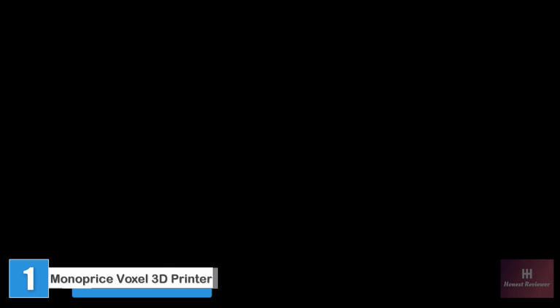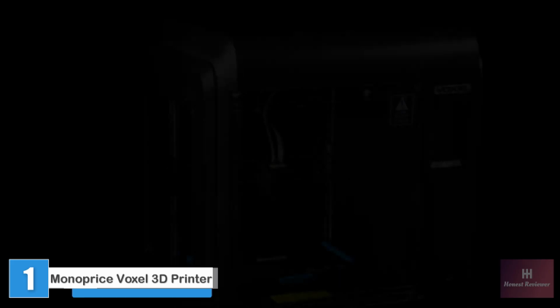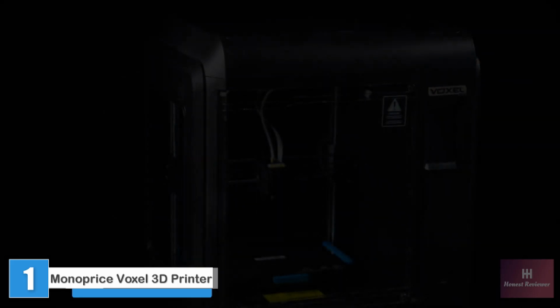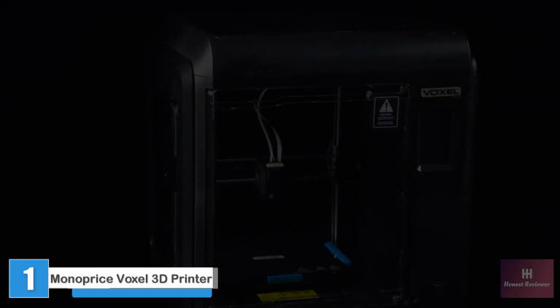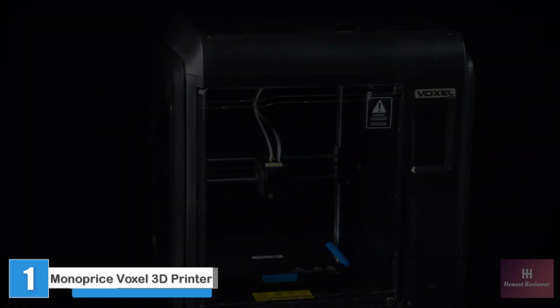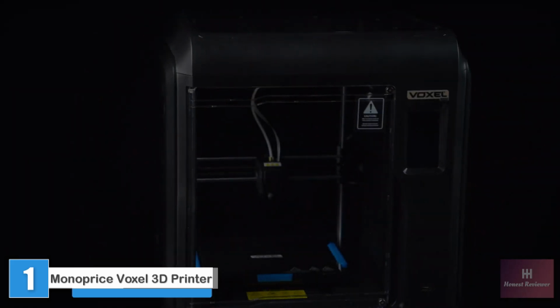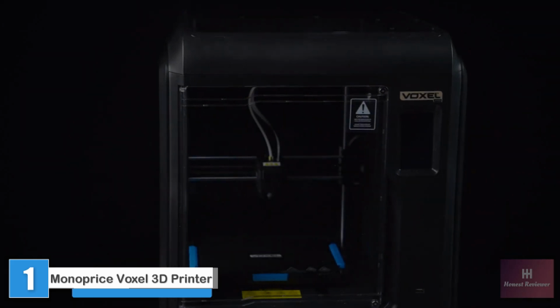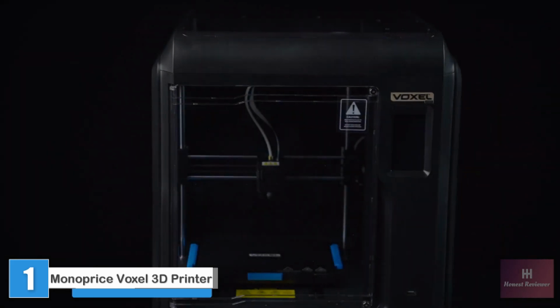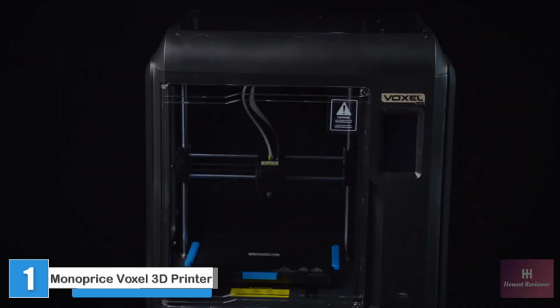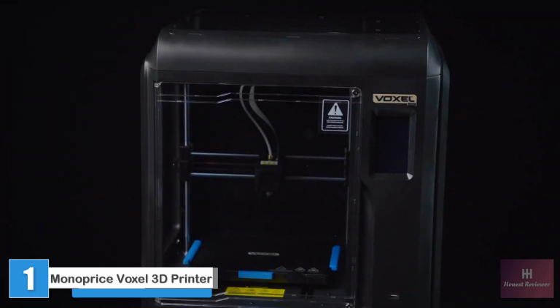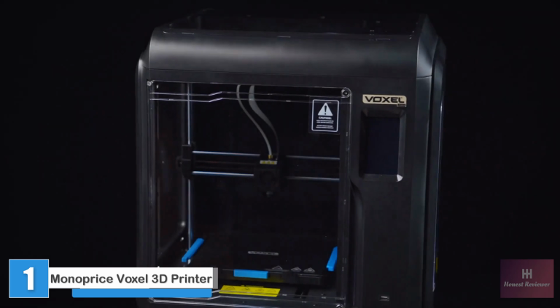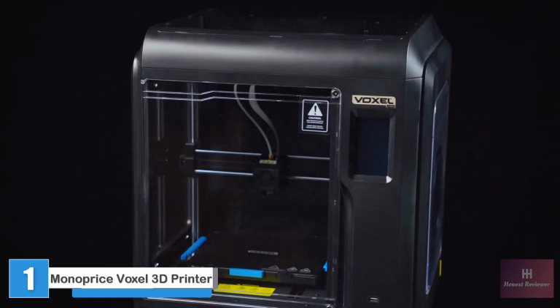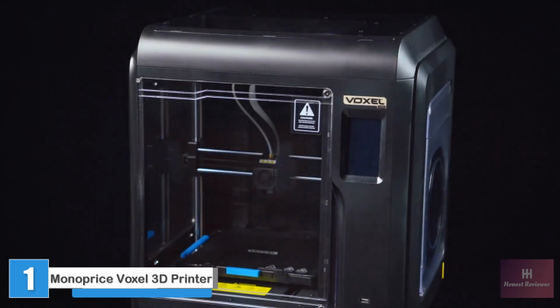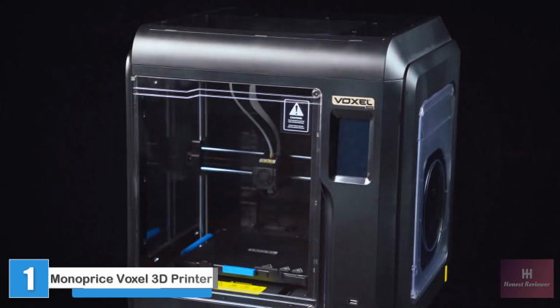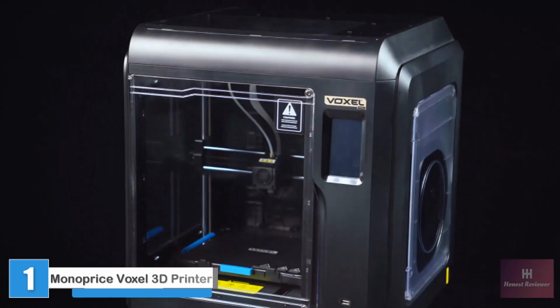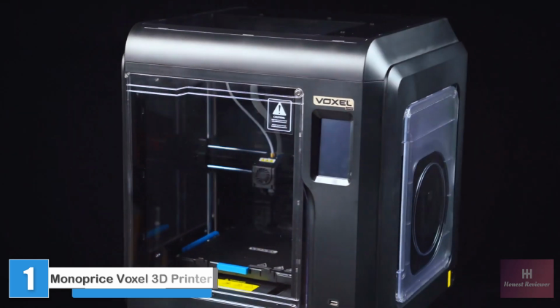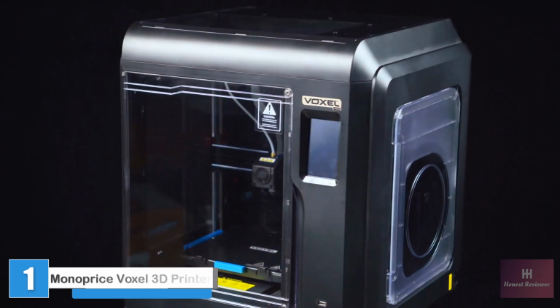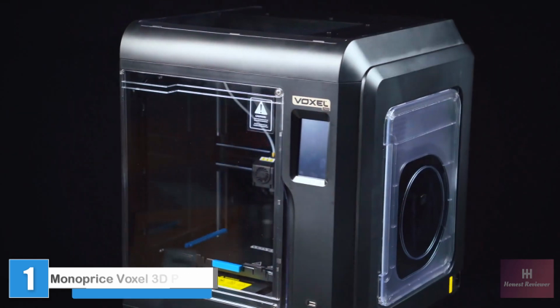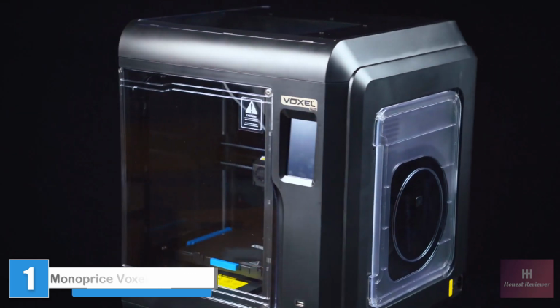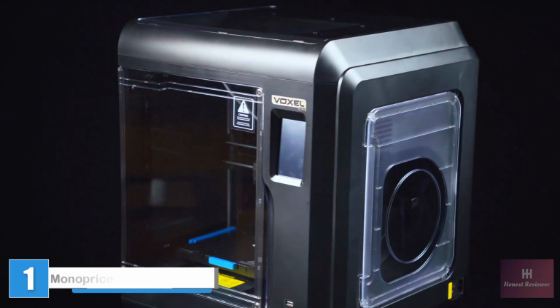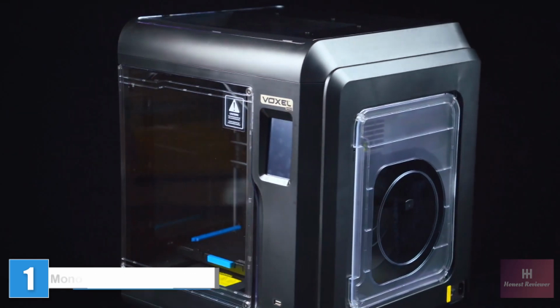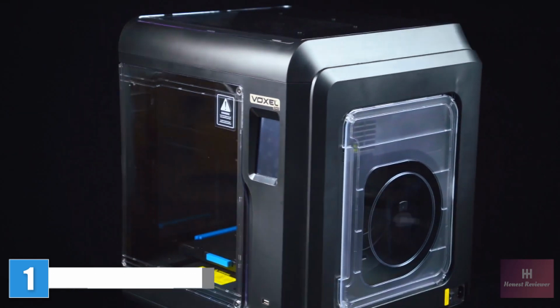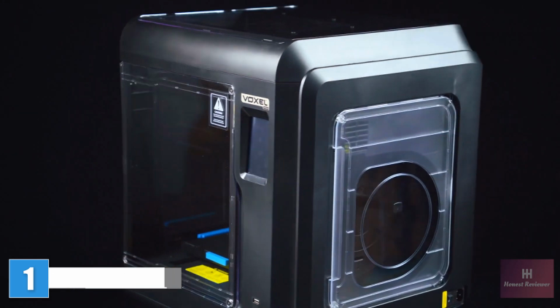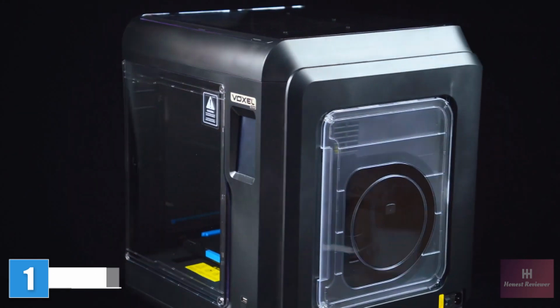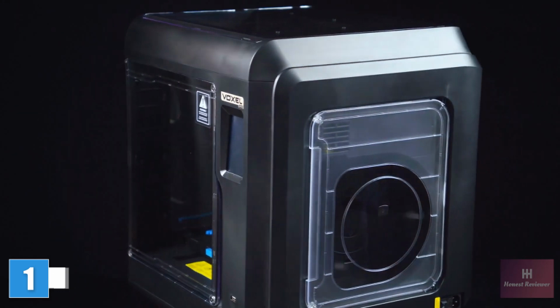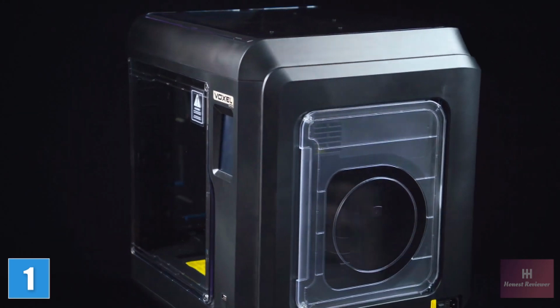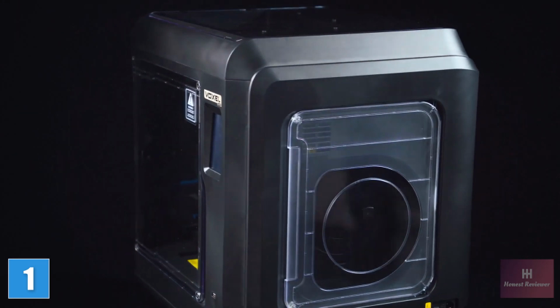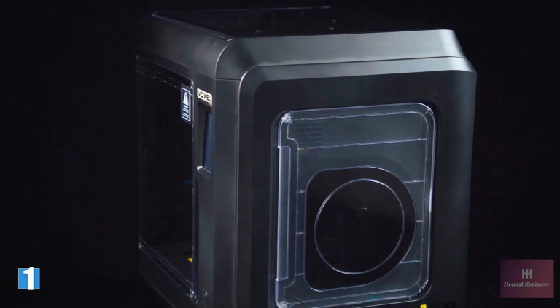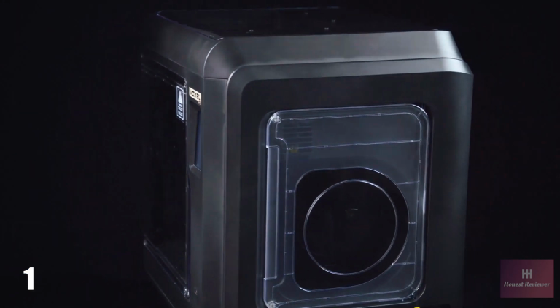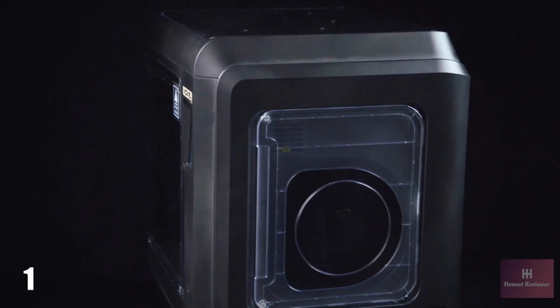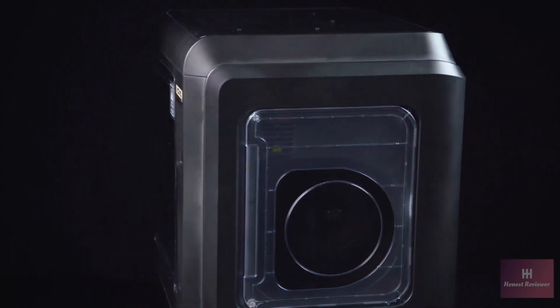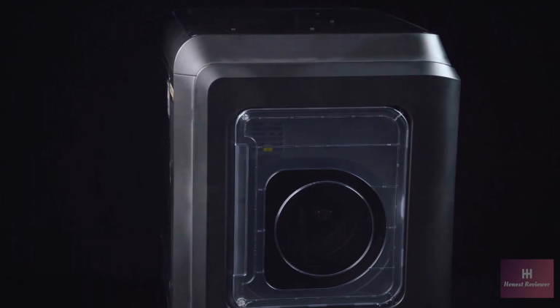The new Monoprice Voxel Pro Fully Enclosed 3D Printer is the latest in the popular Voxel family of Monoprice 3D printers.